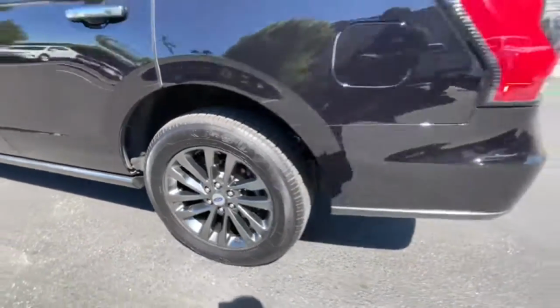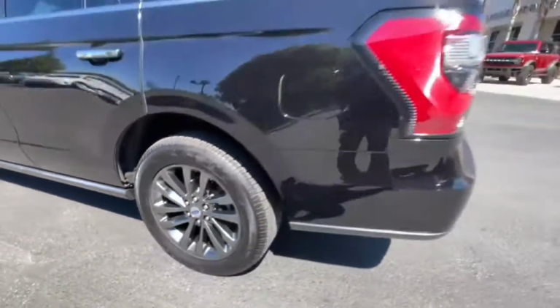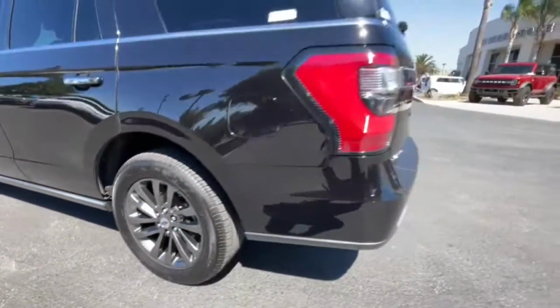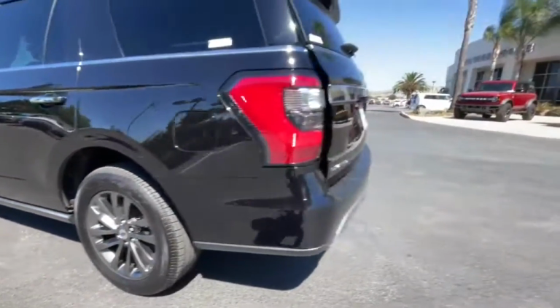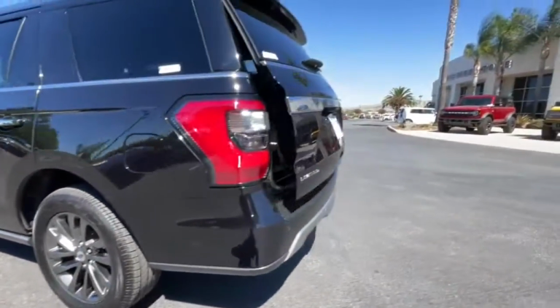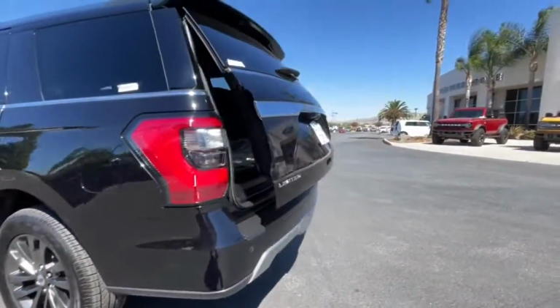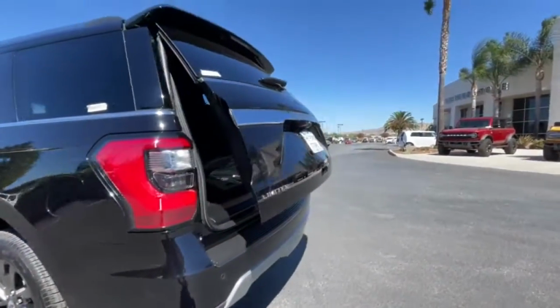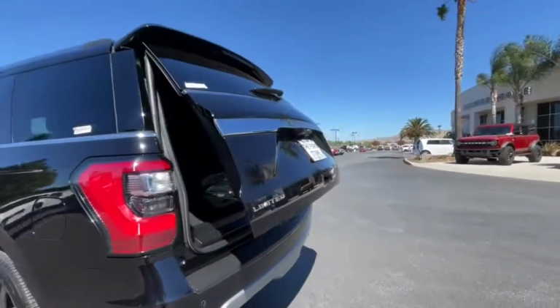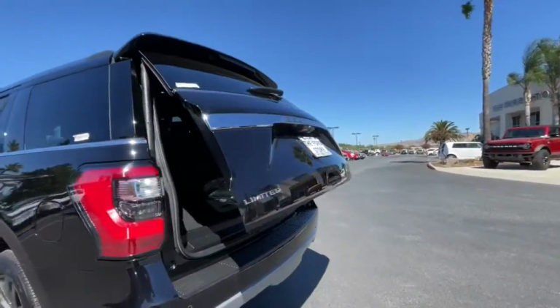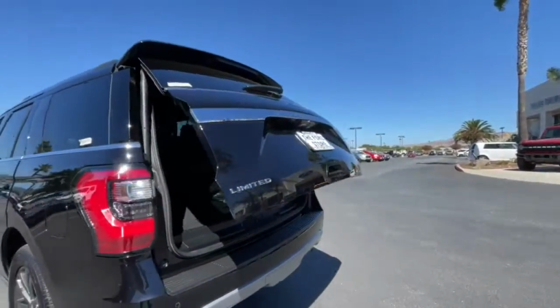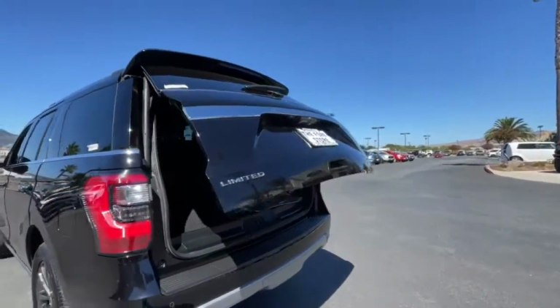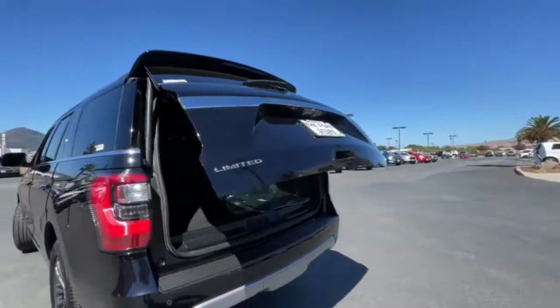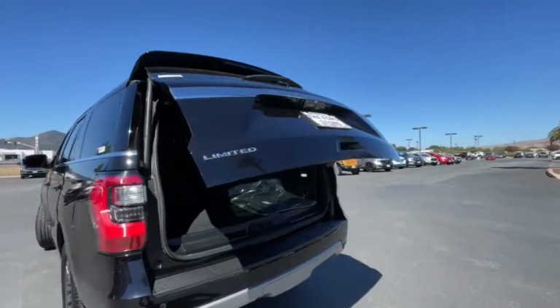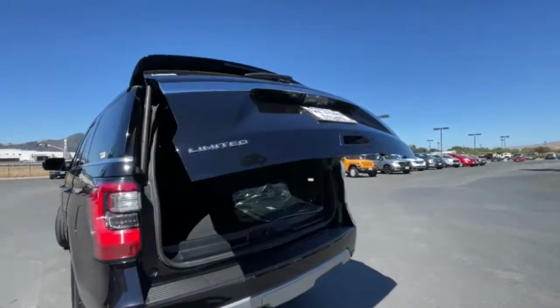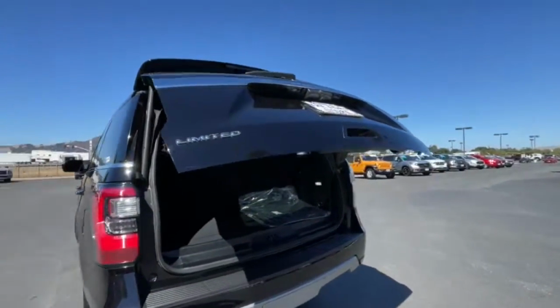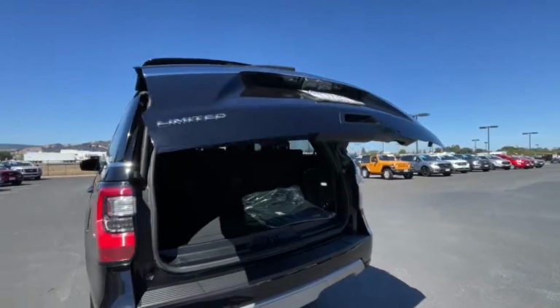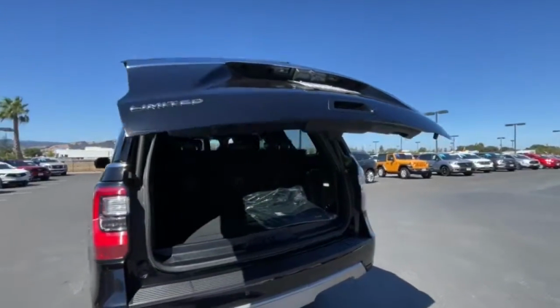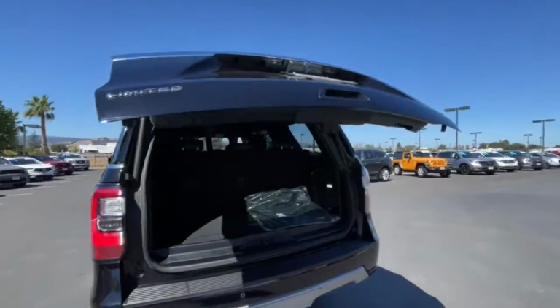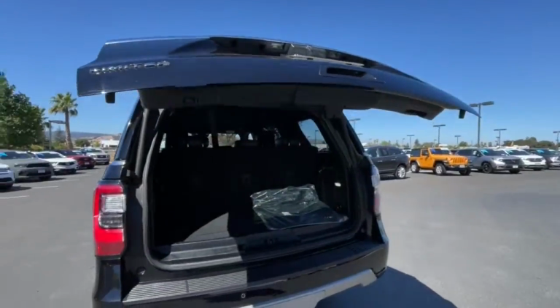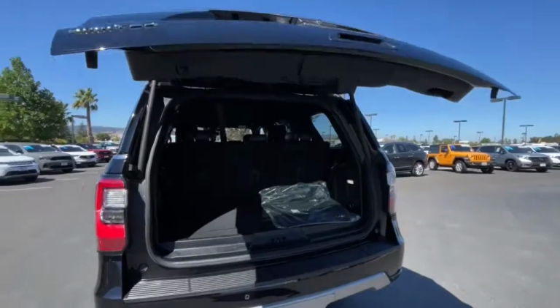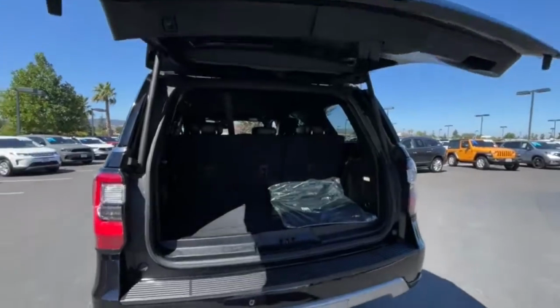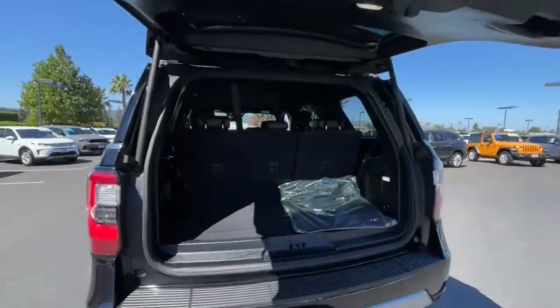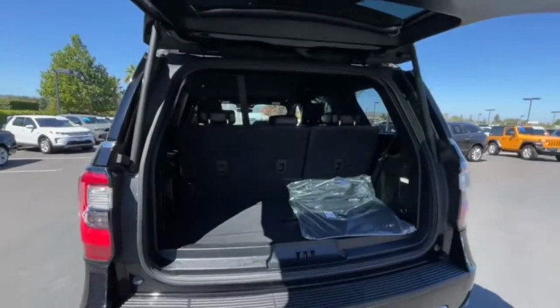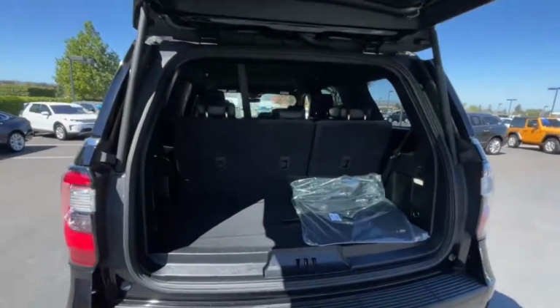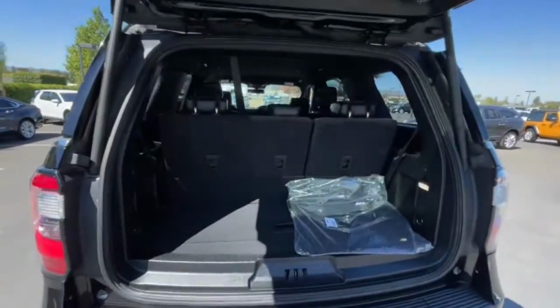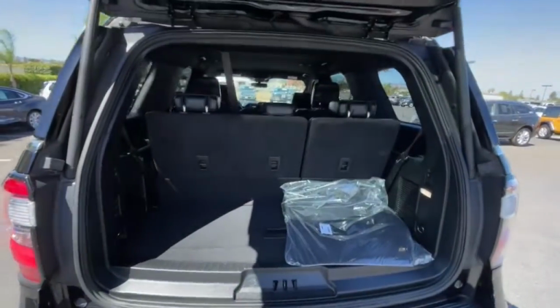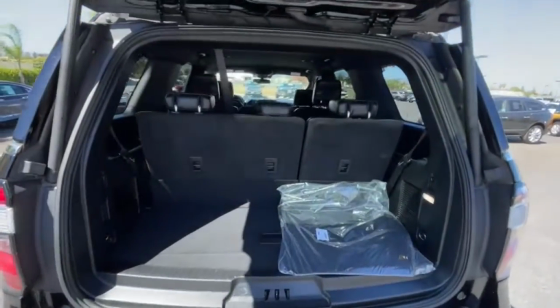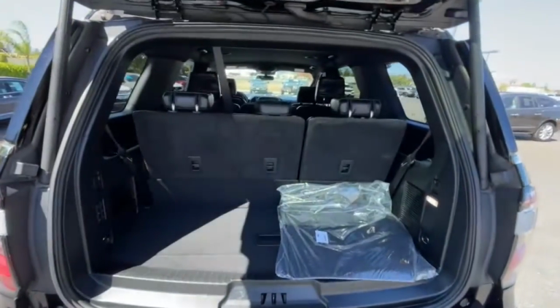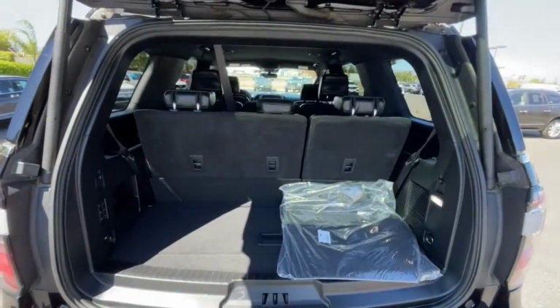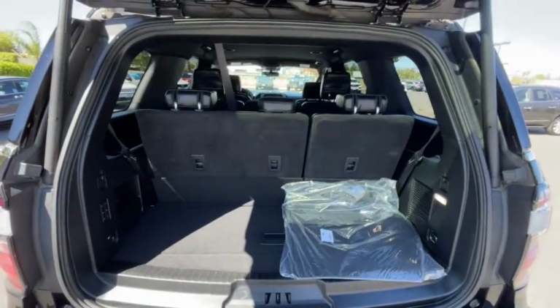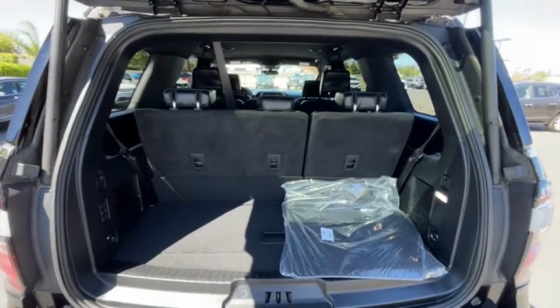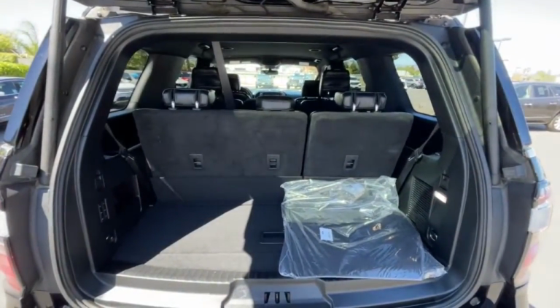Keyless entry, navigation system, power liftgate, remote engine start, power passenger seat.